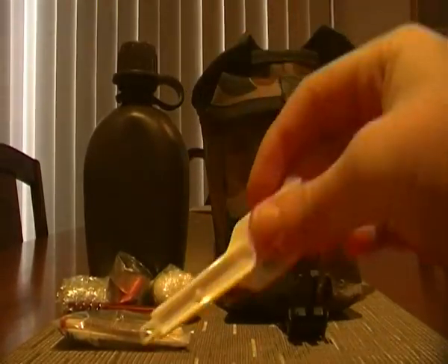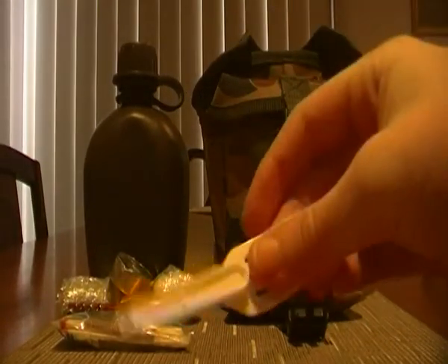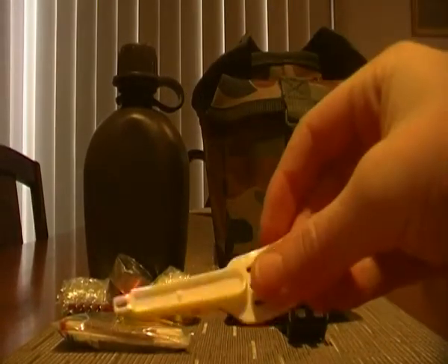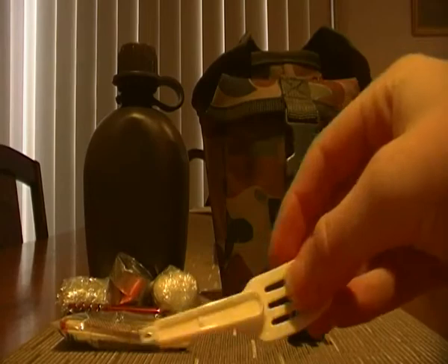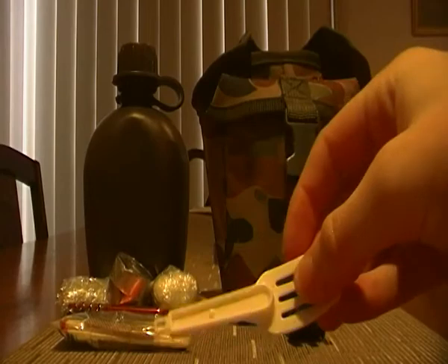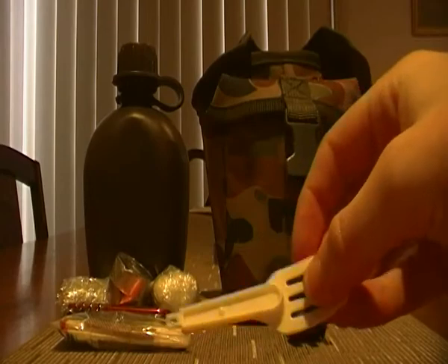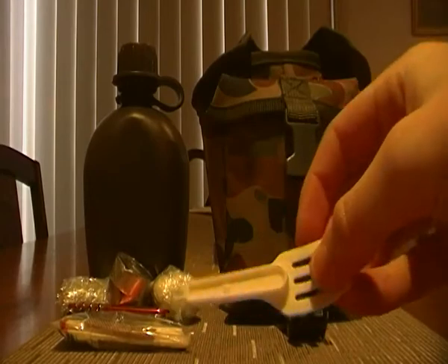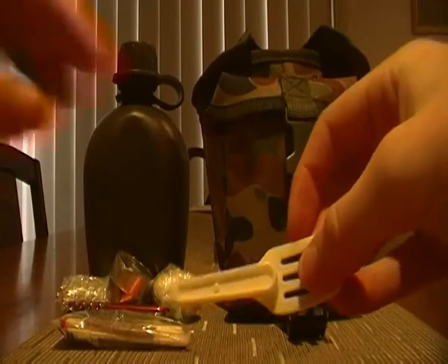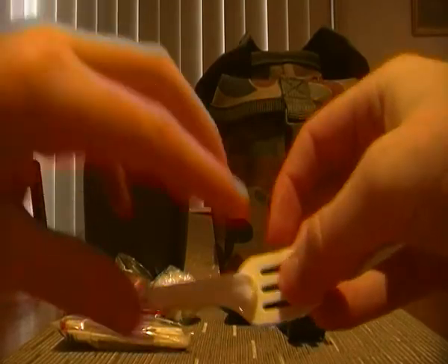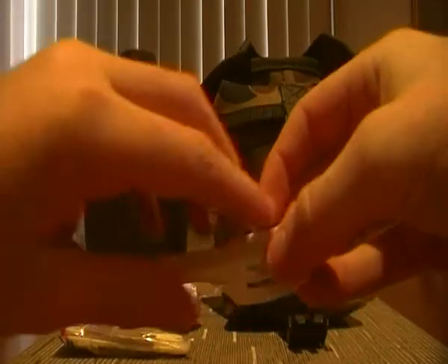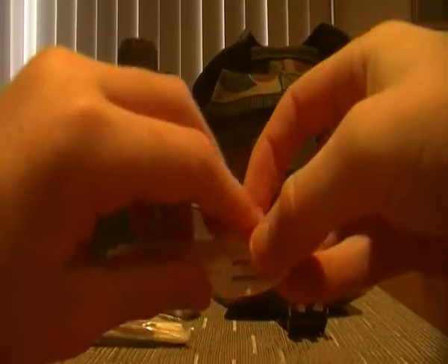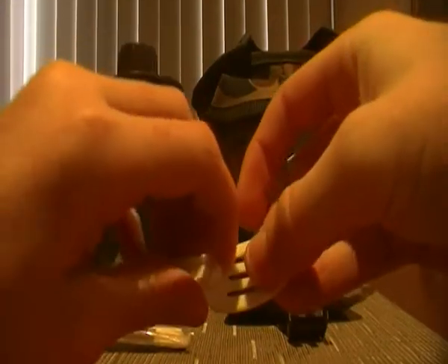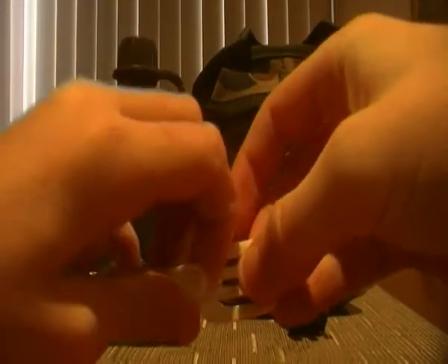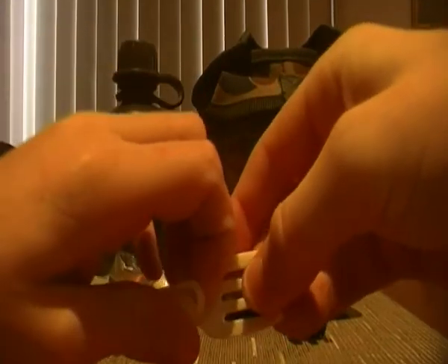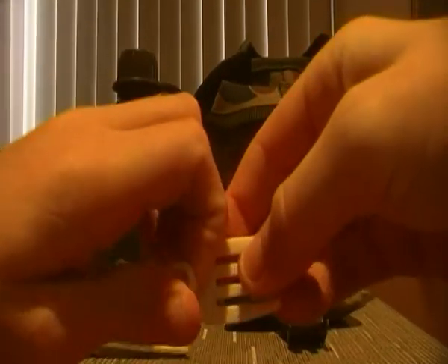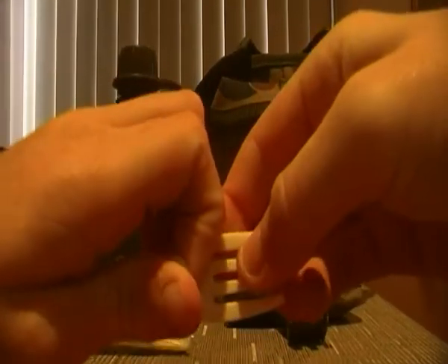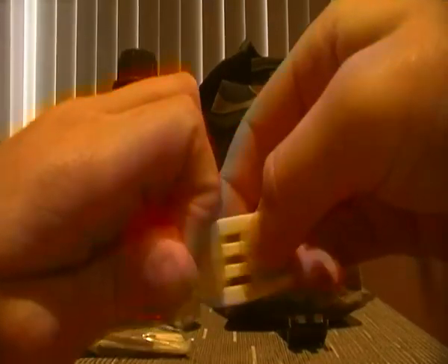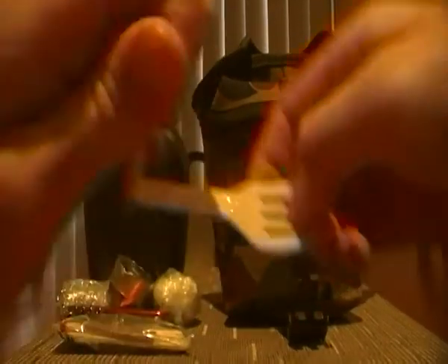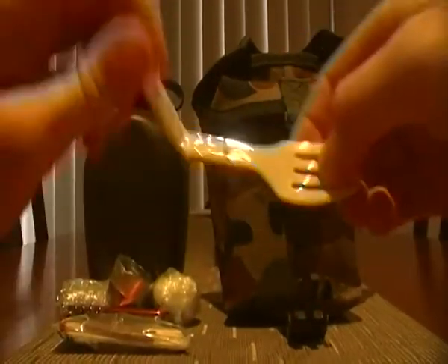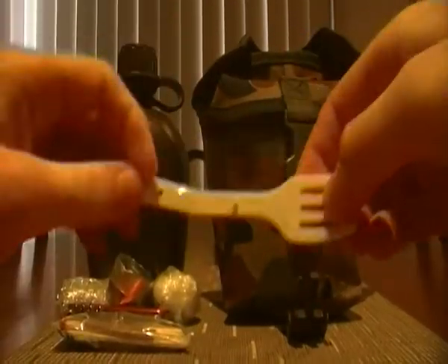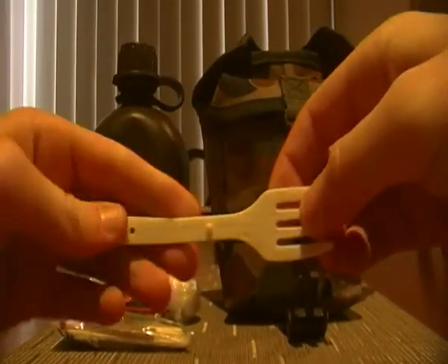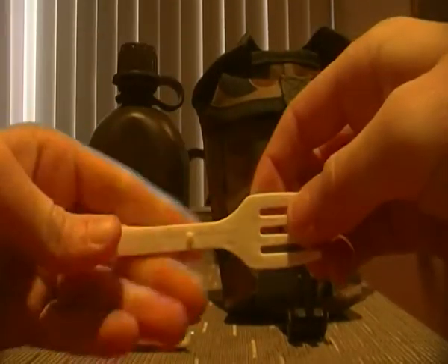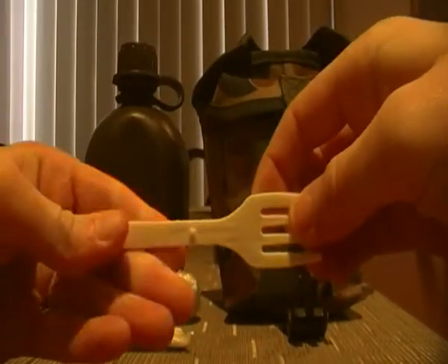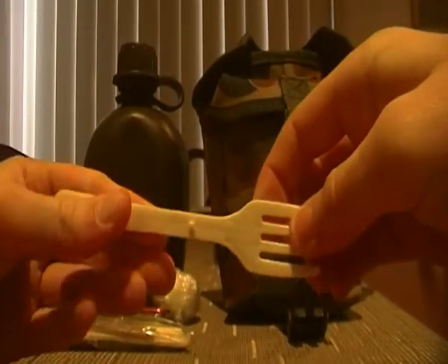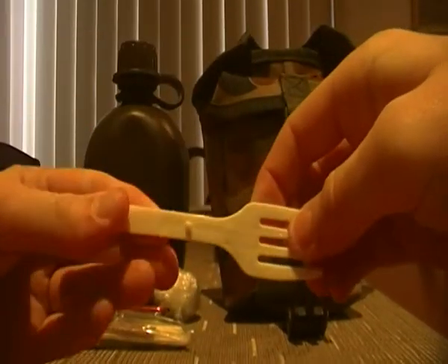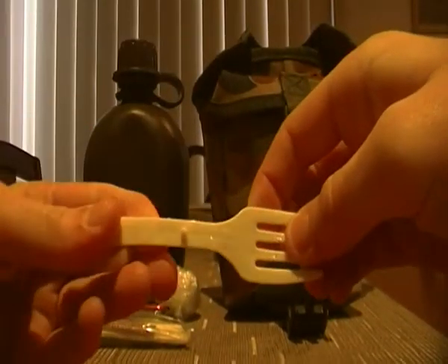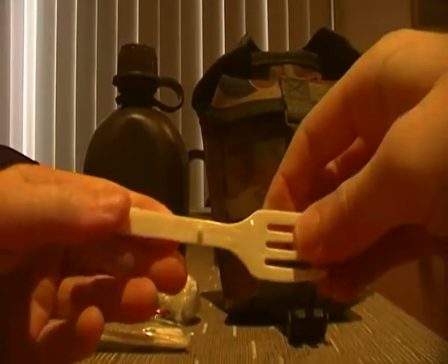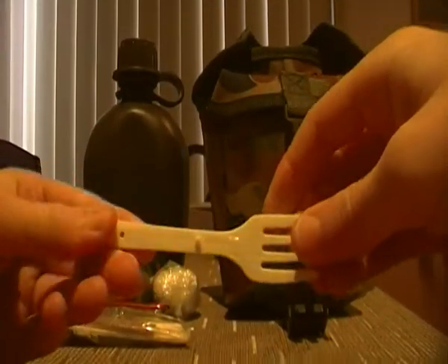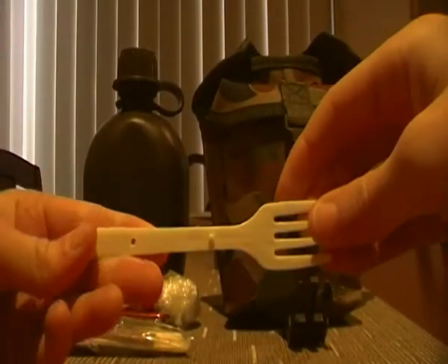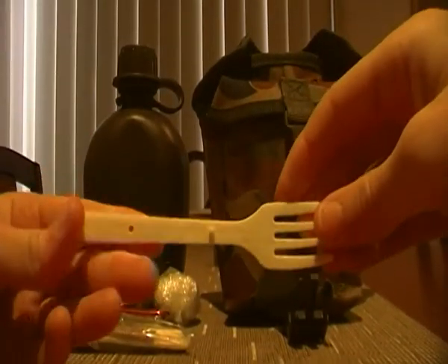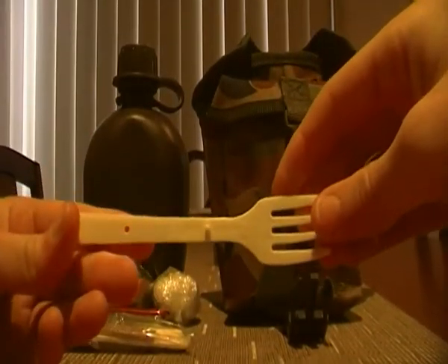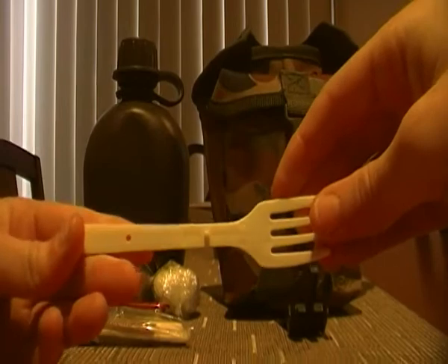A small folding plastic fork. Reasonable size.